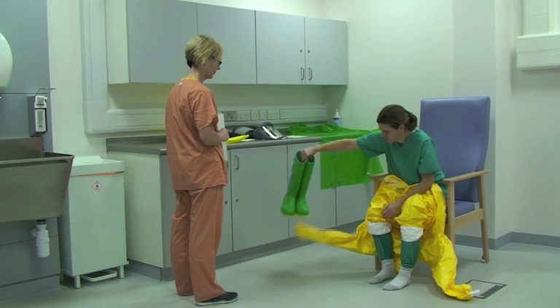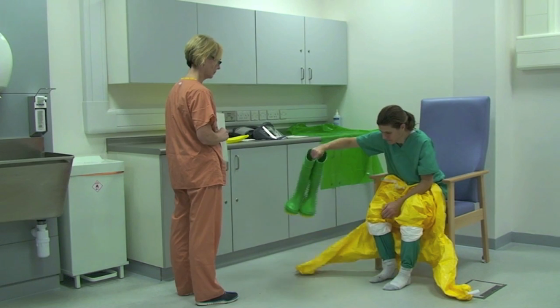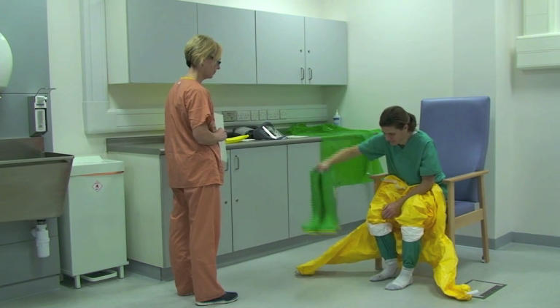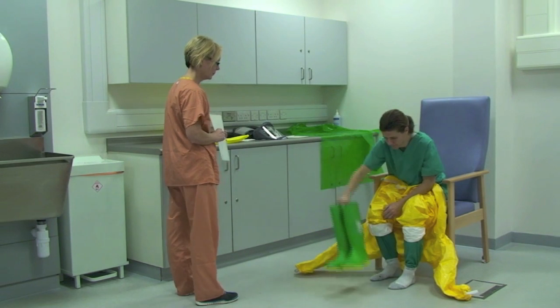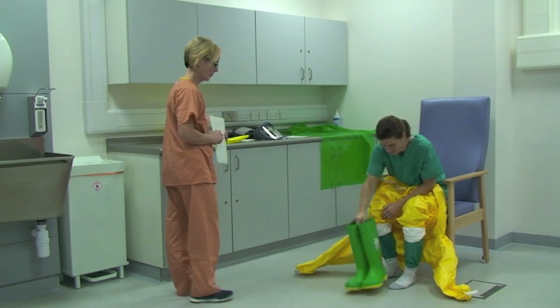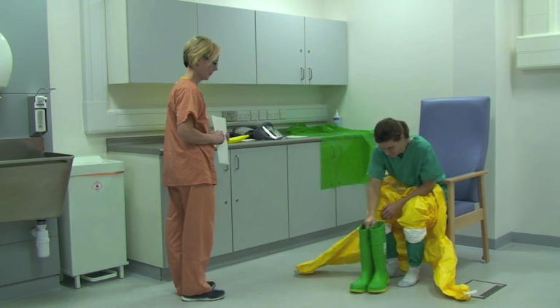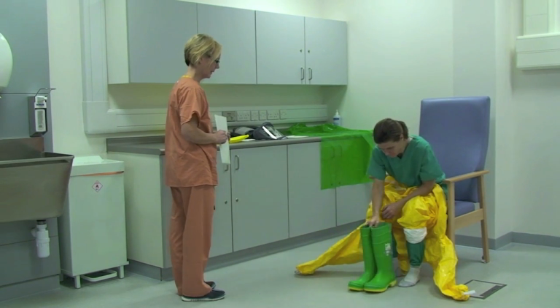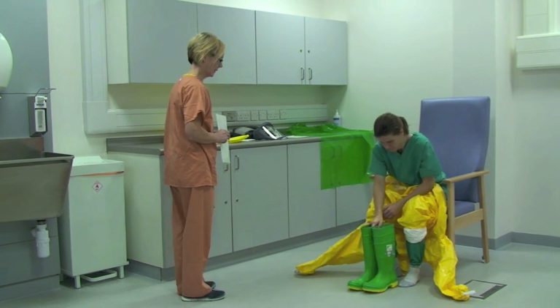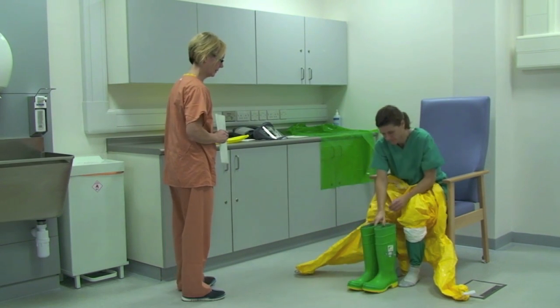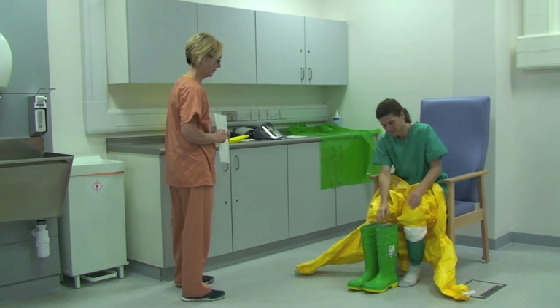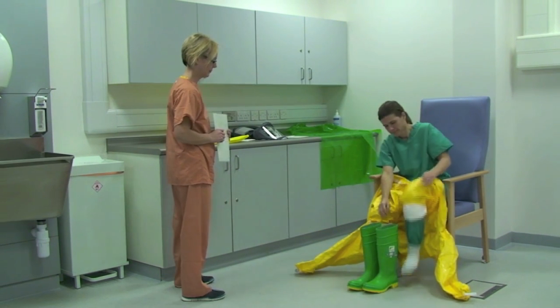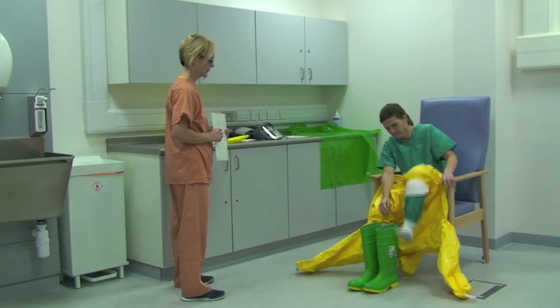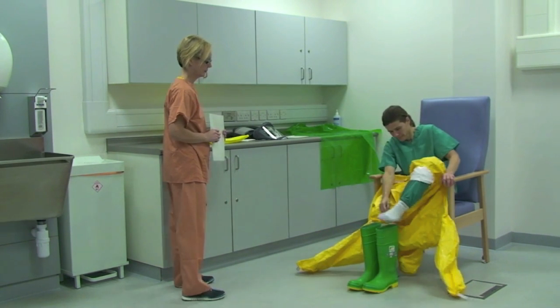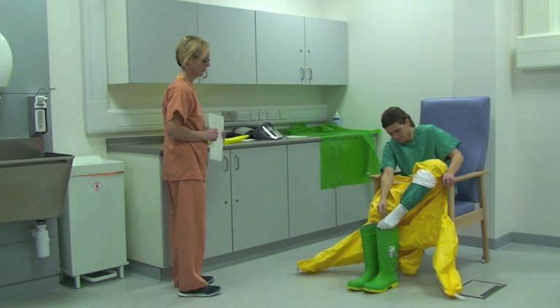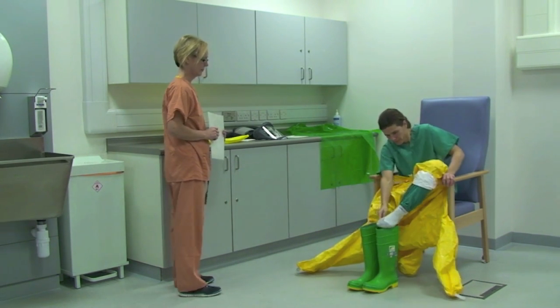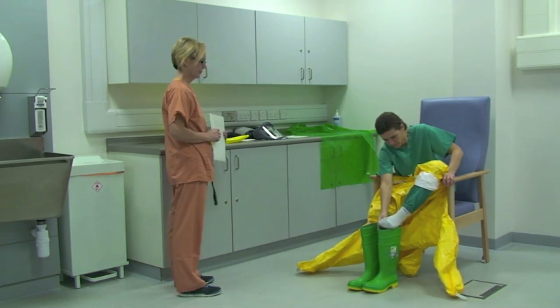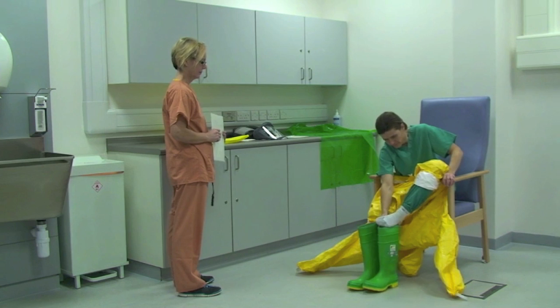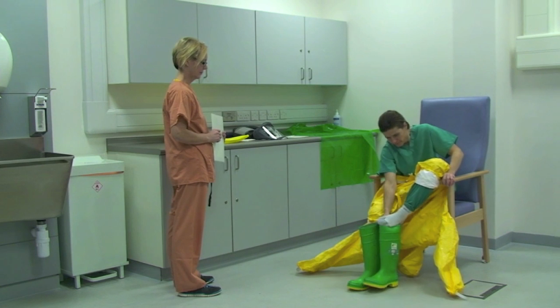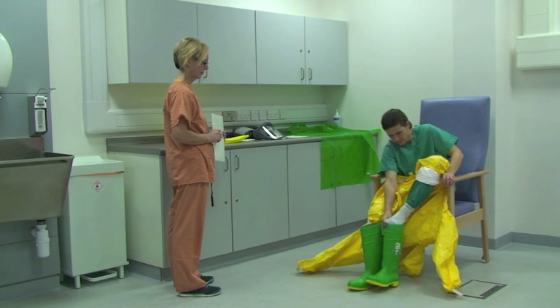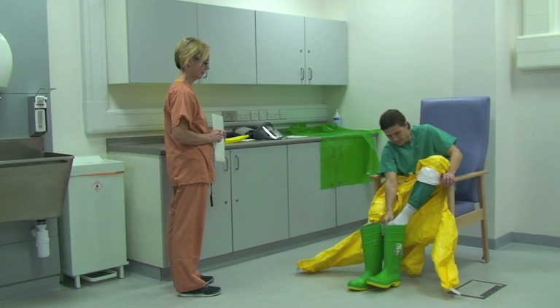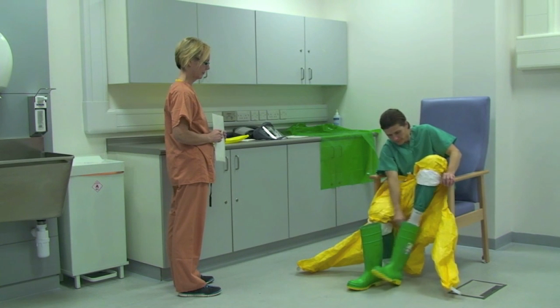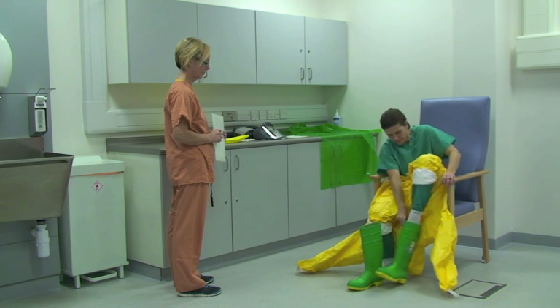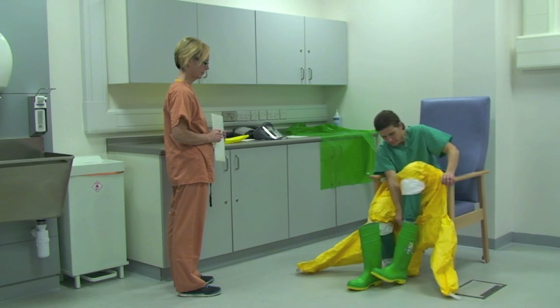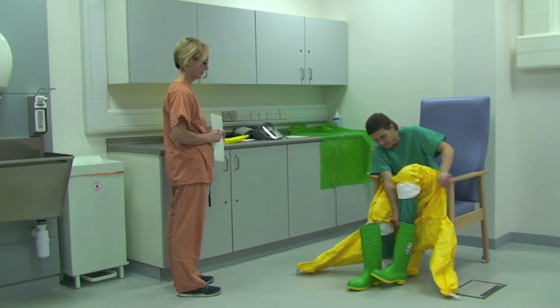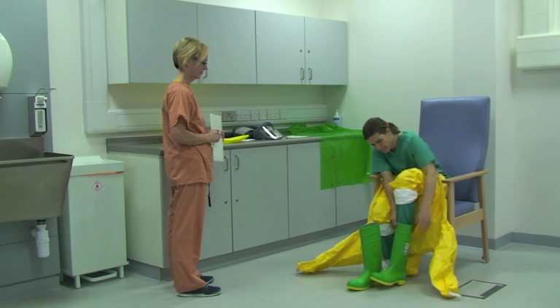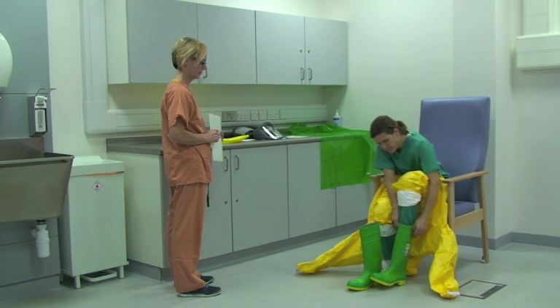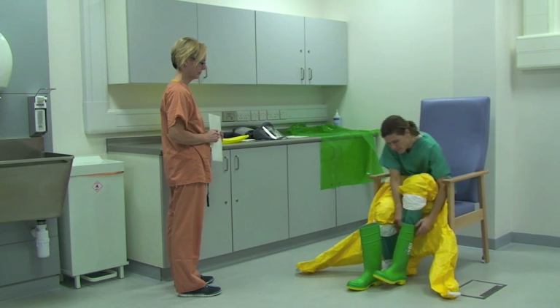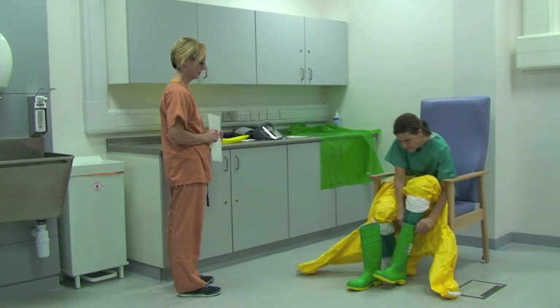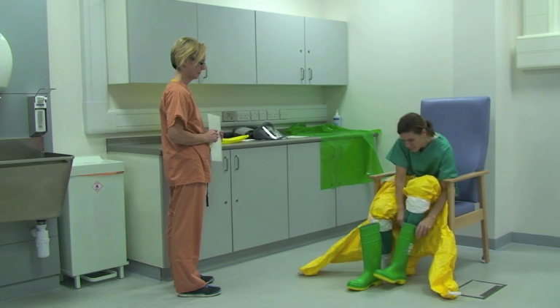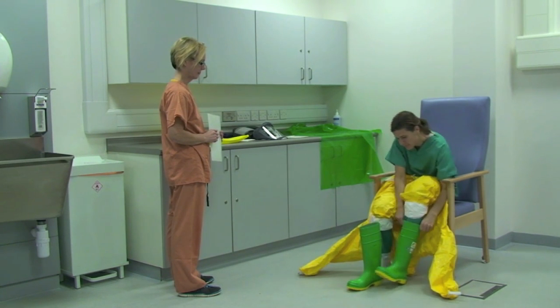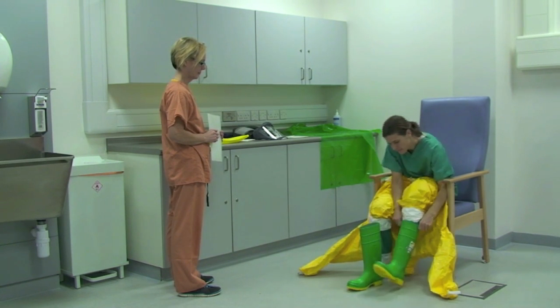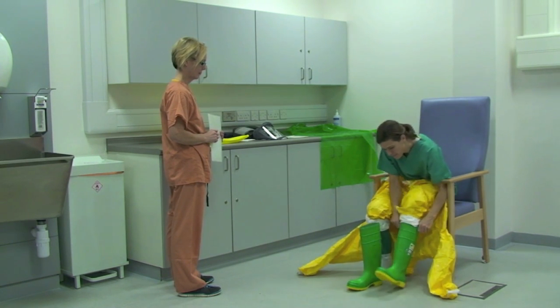The healthcare worker puts on wellington boots tucking the scrubs into the boots. If there are no wellingtons then covered shoes should be worn.